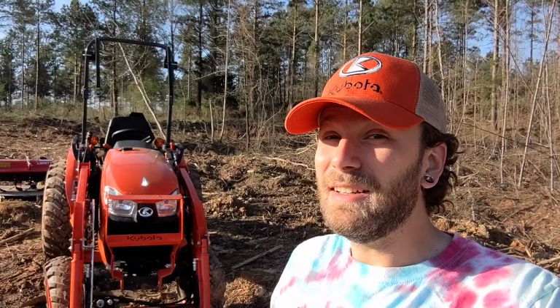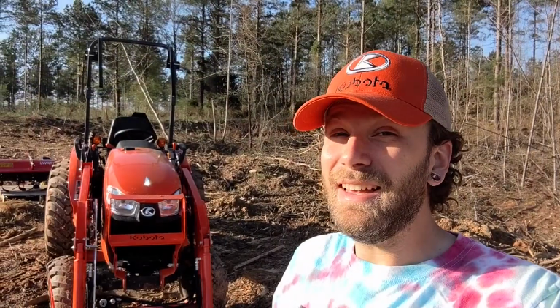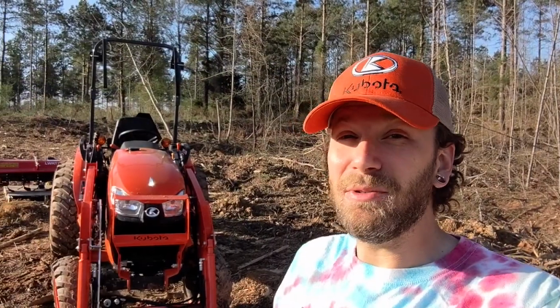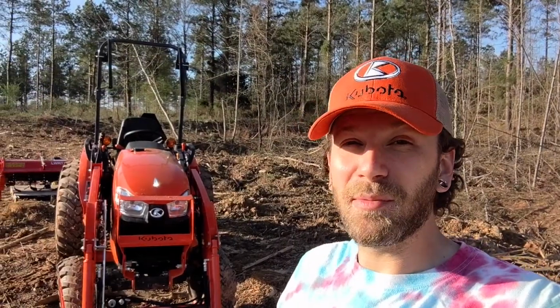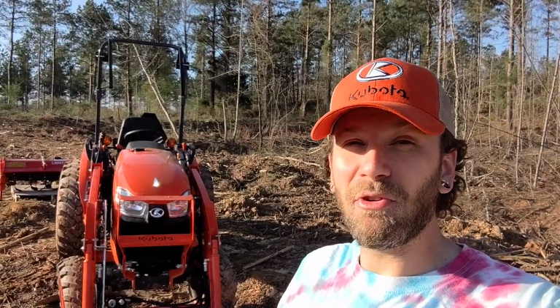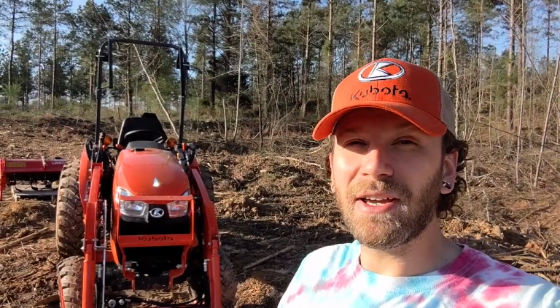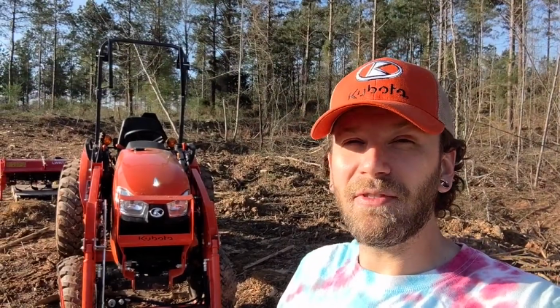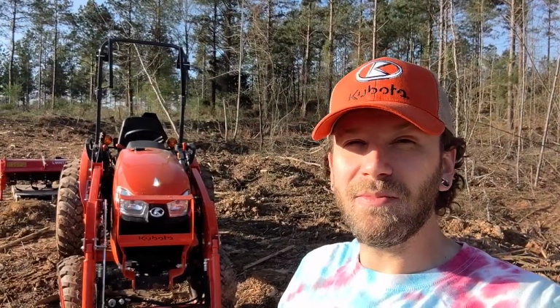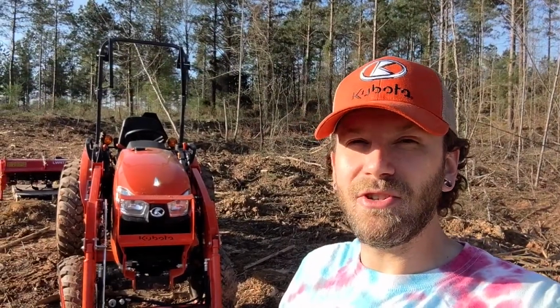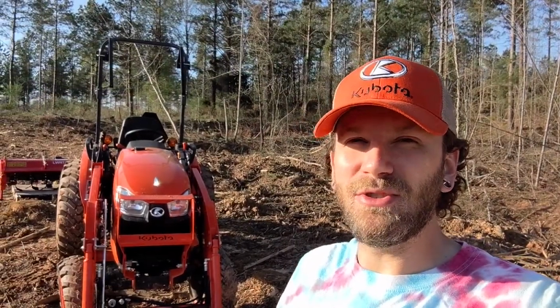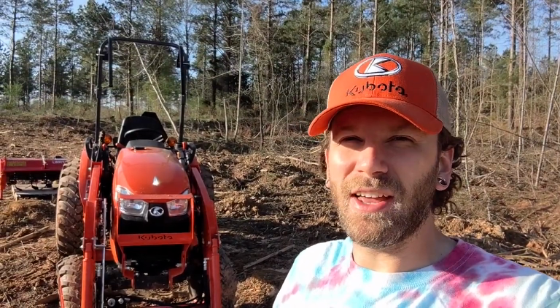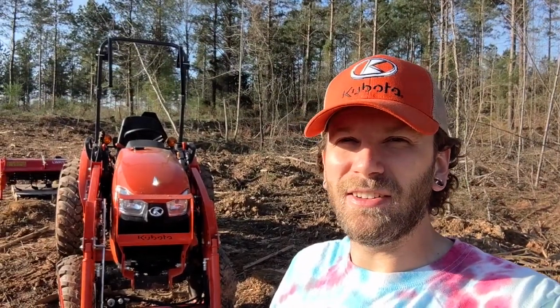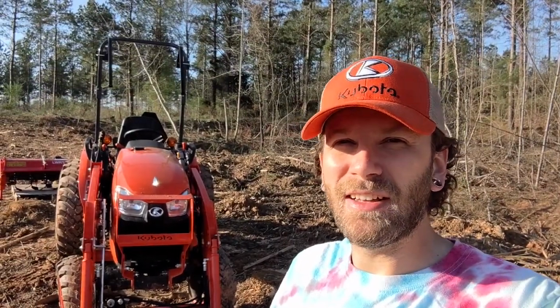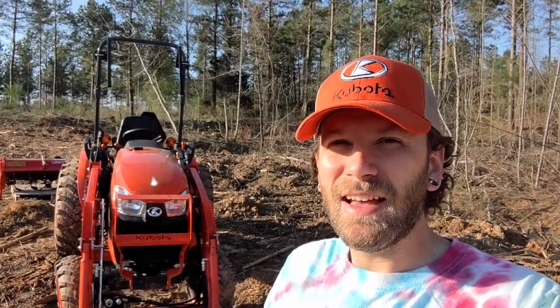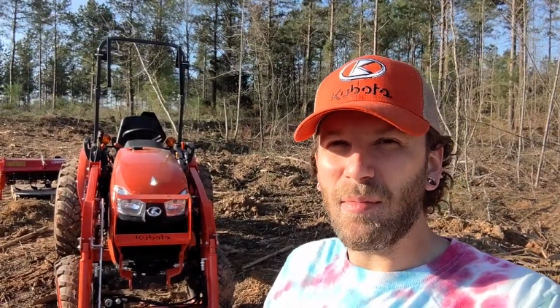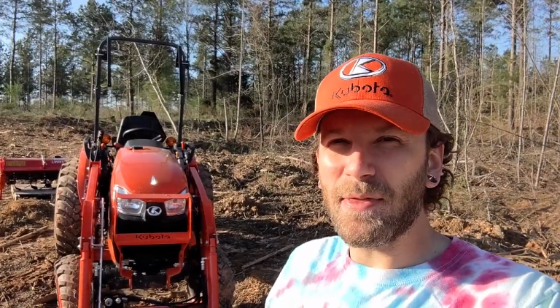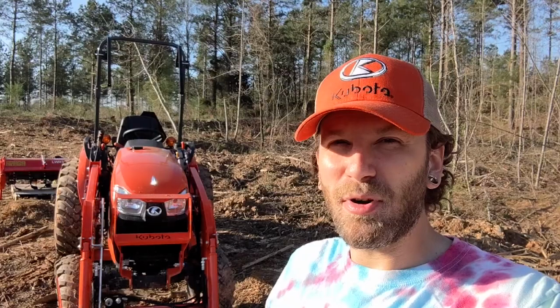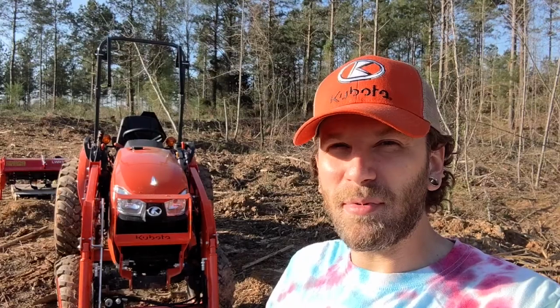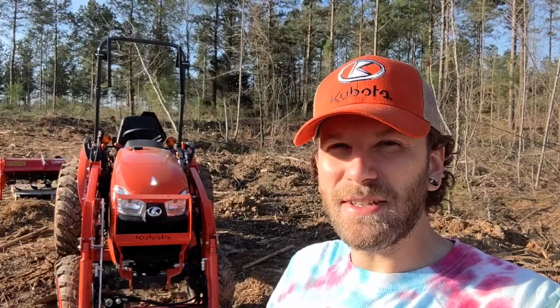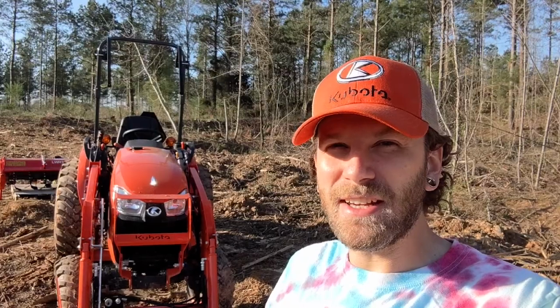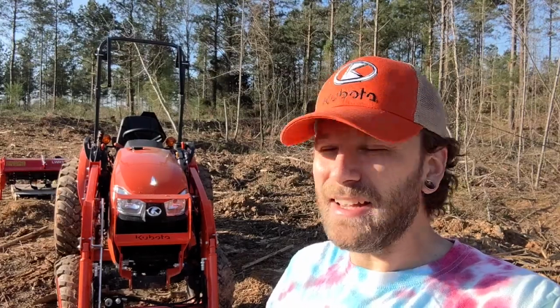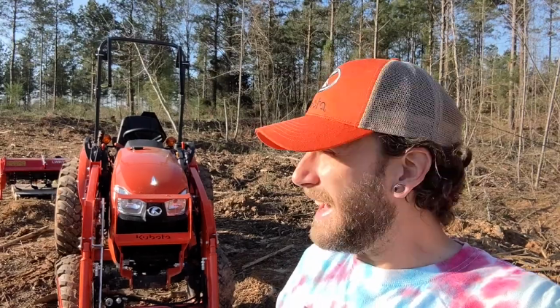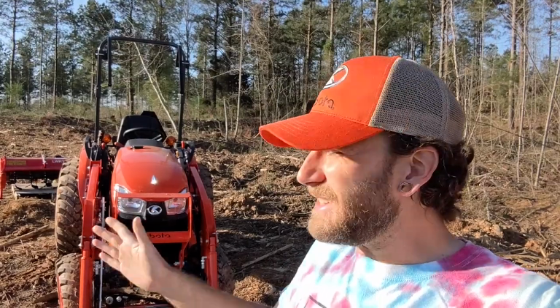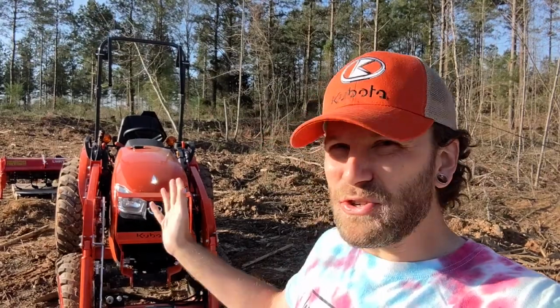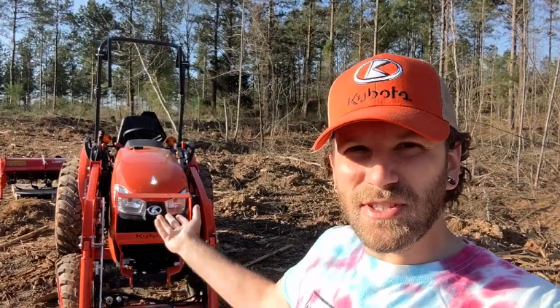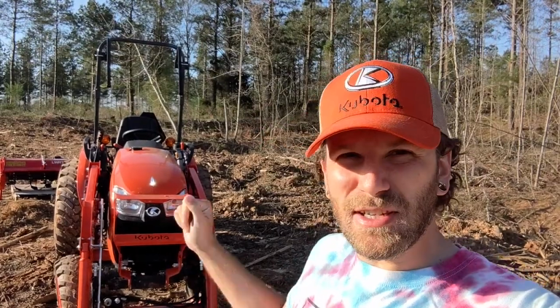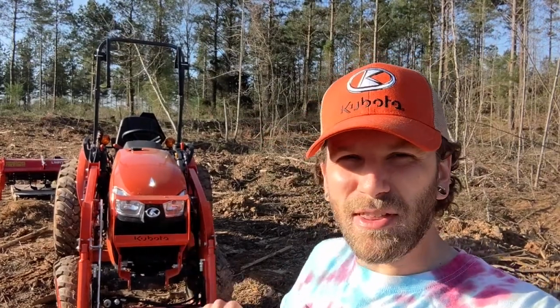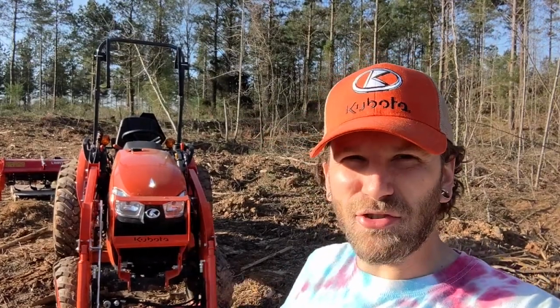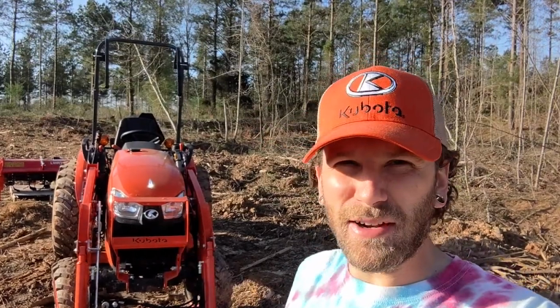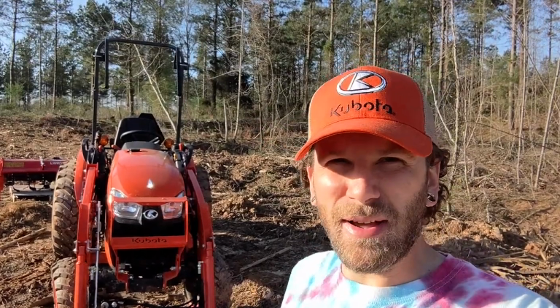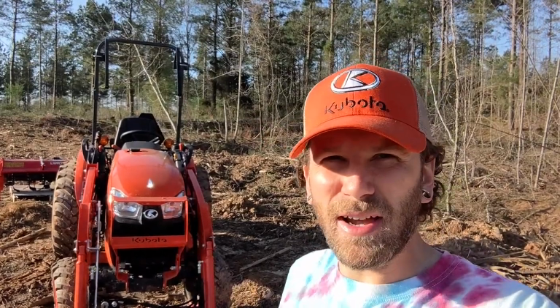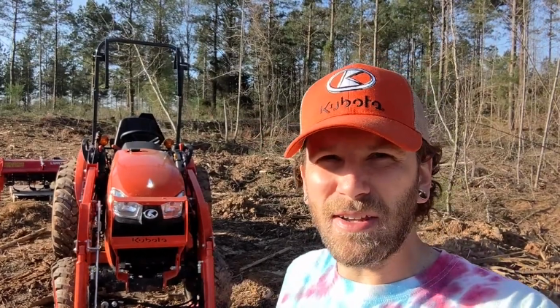Hey, welcome to the Rig and Farm YouTube channel. I'm at the property today as you can see by the tractor behind me.